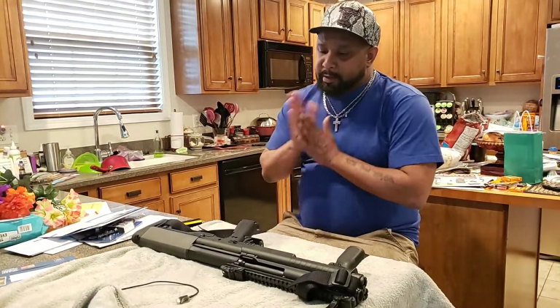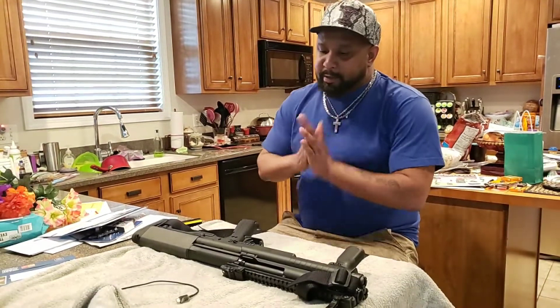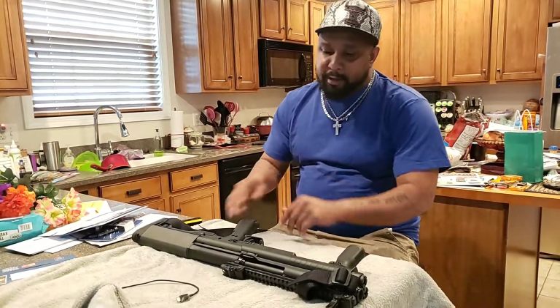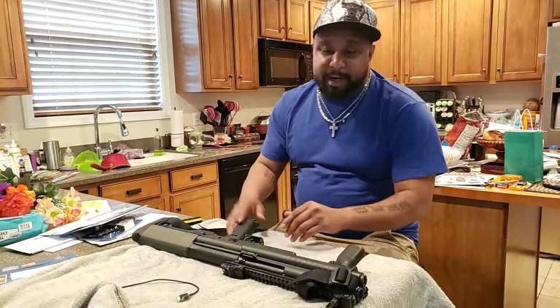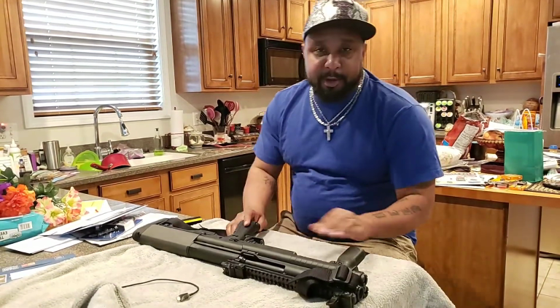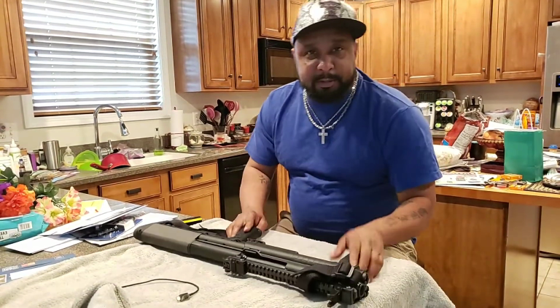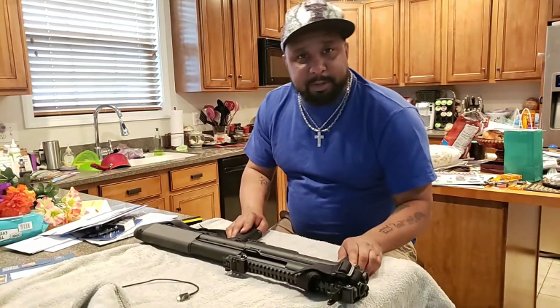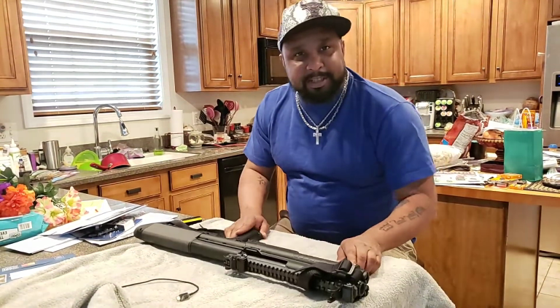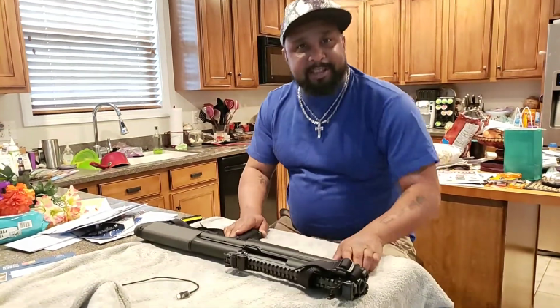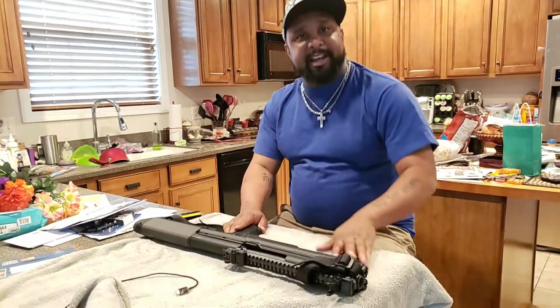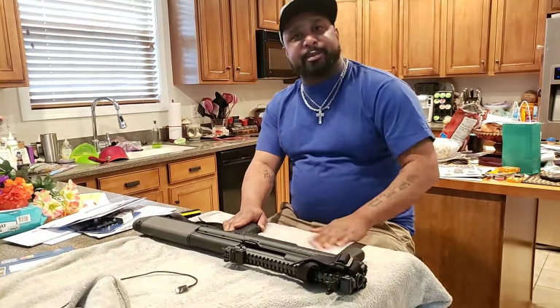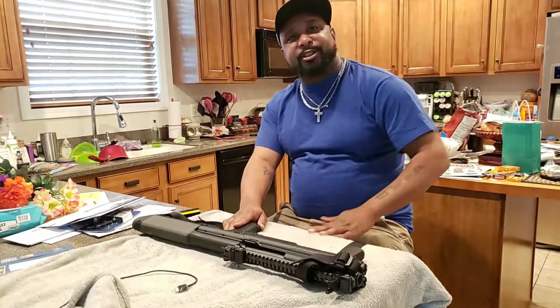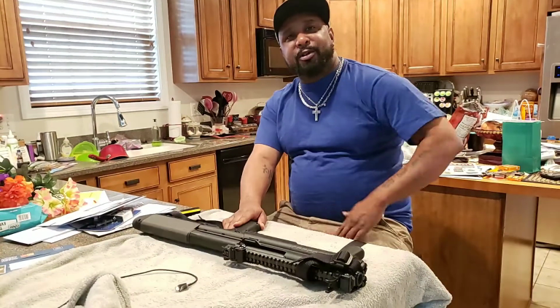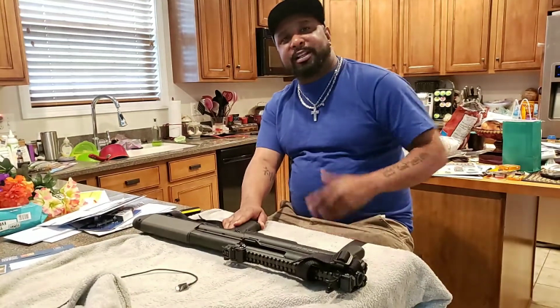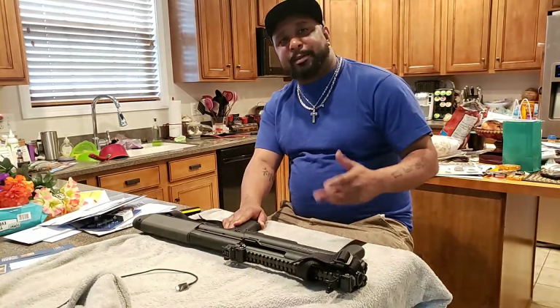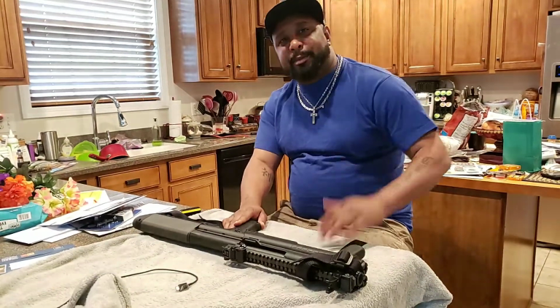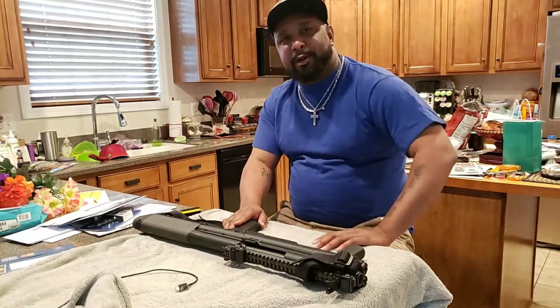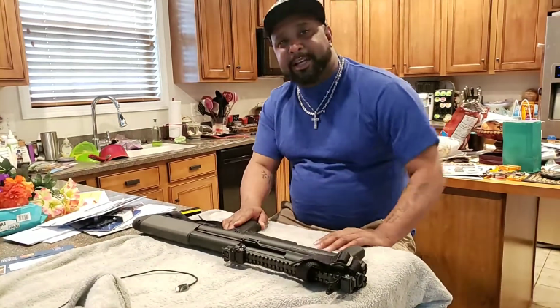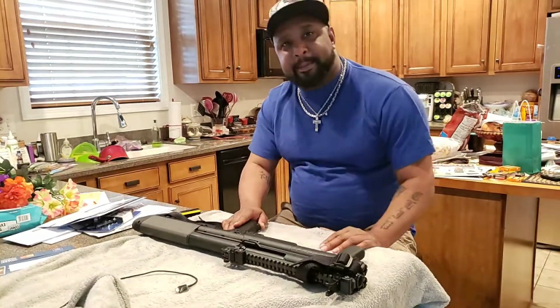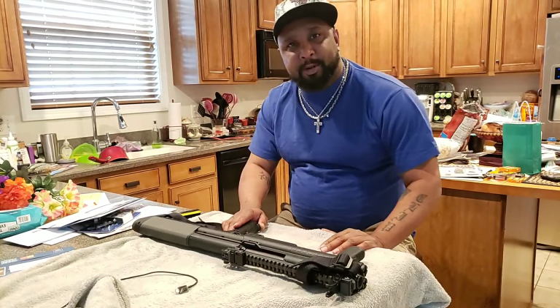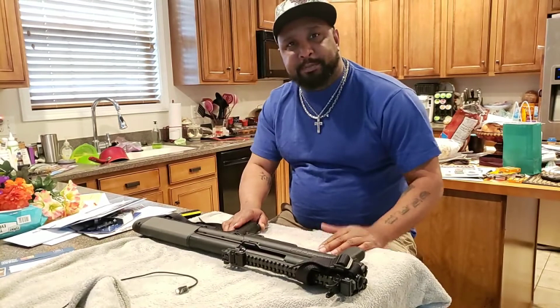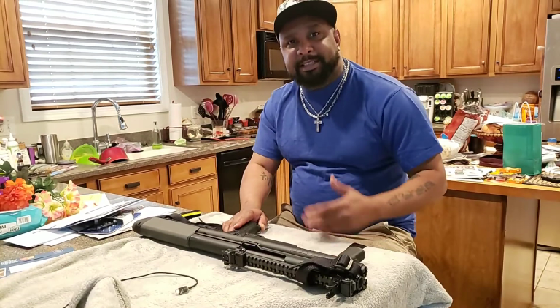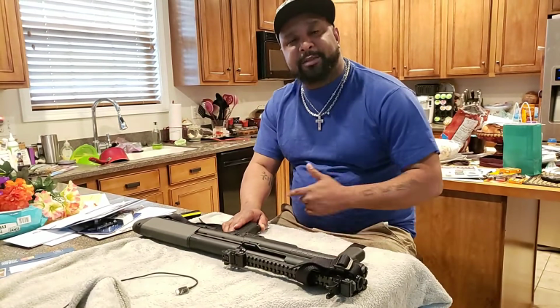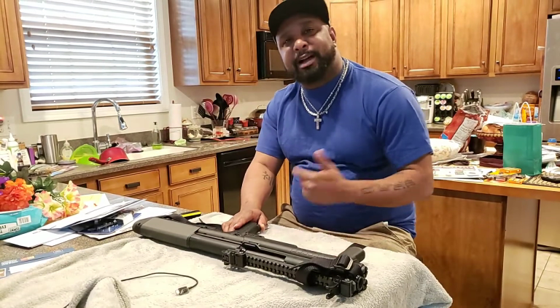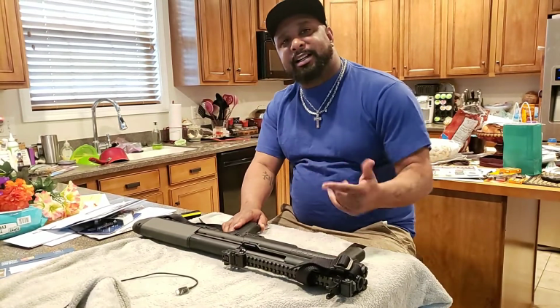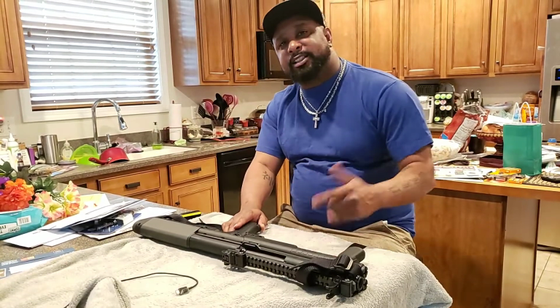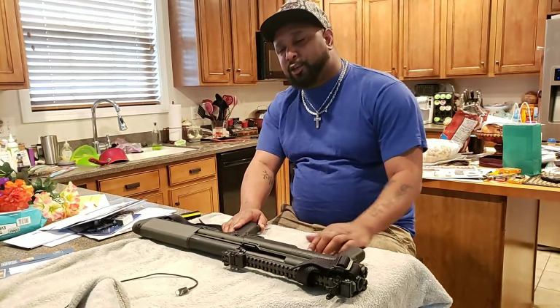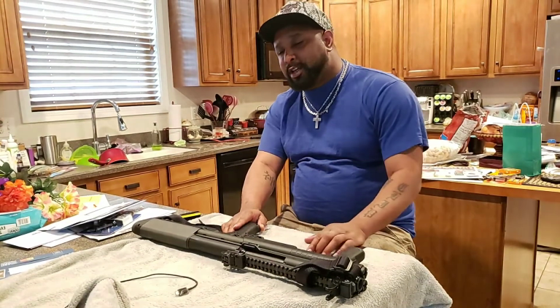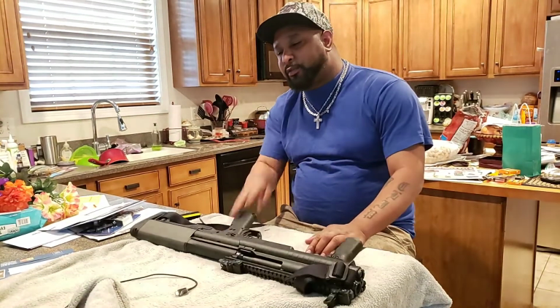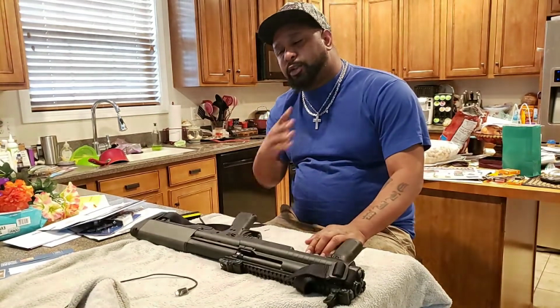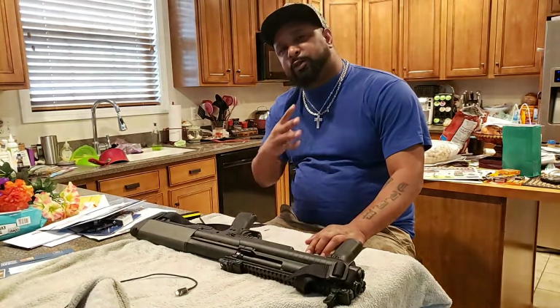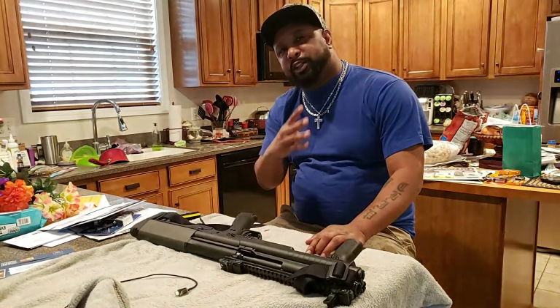Welcome to another episode of Clipped Component Ammo, sponsored by Guns R Us 423.